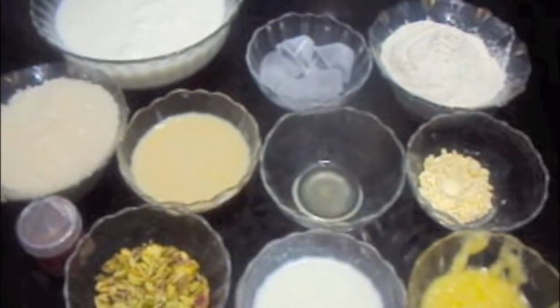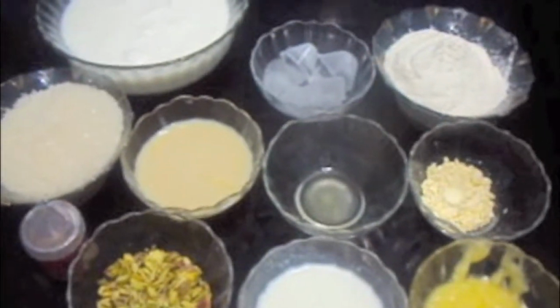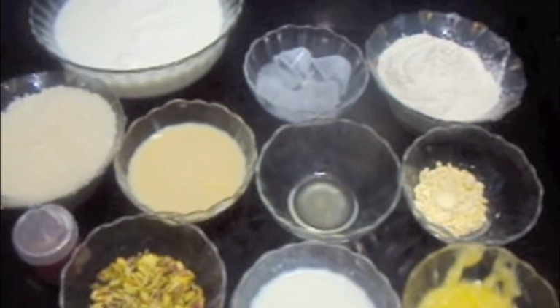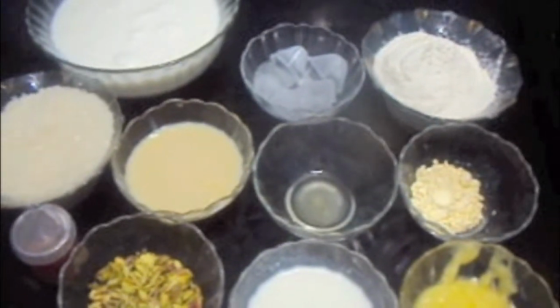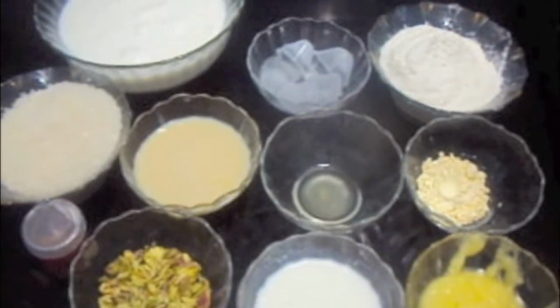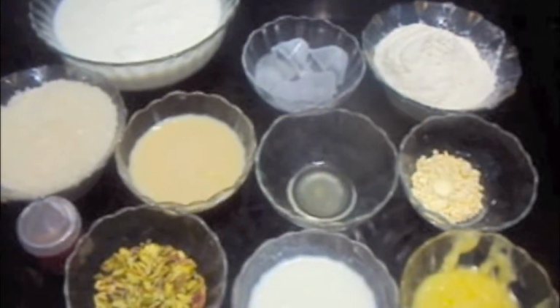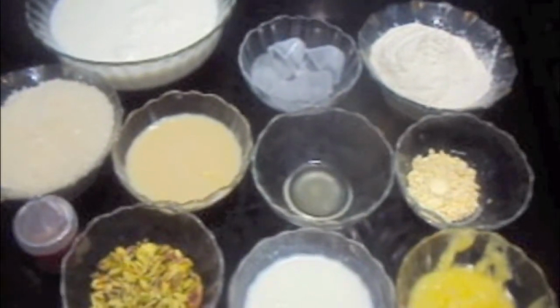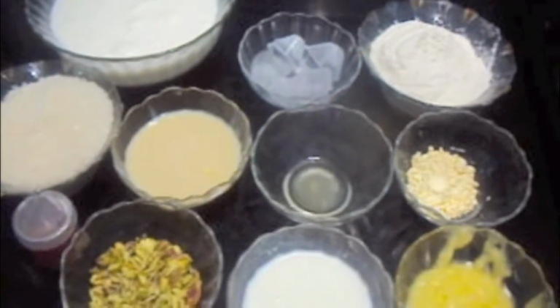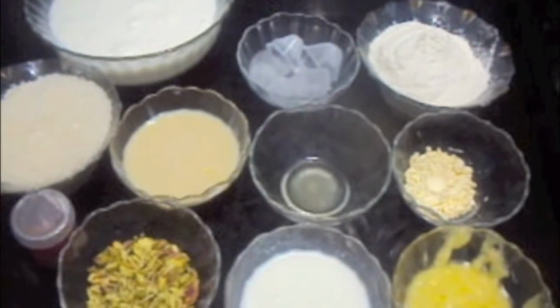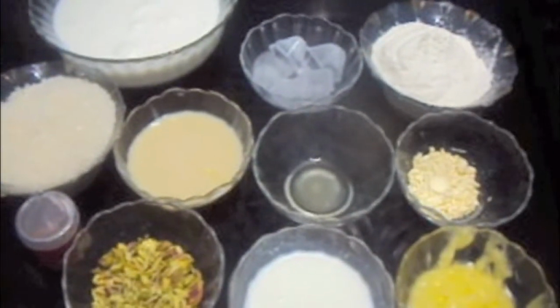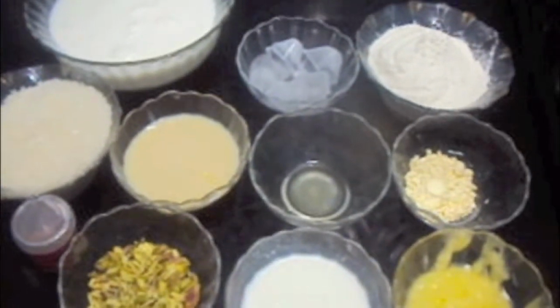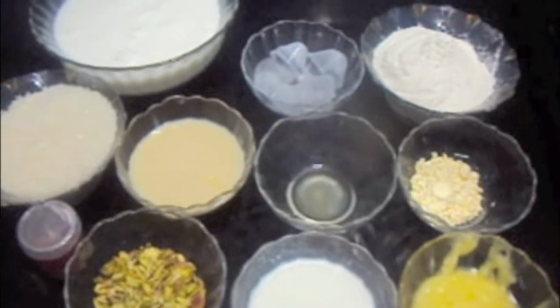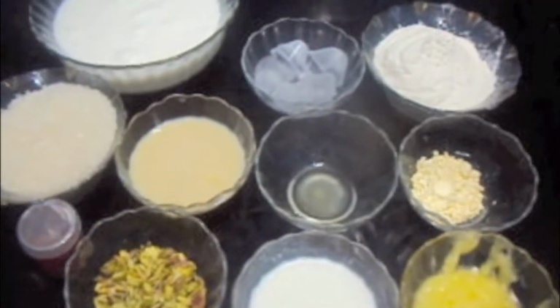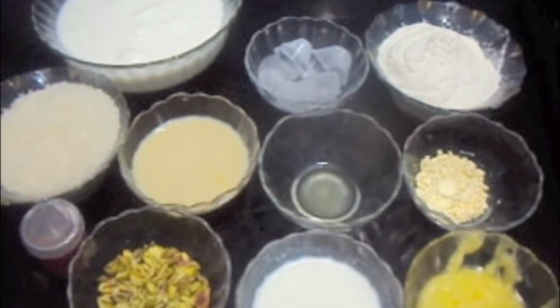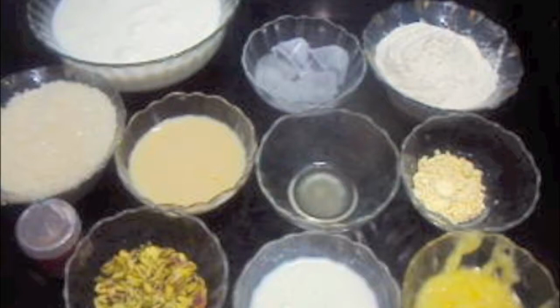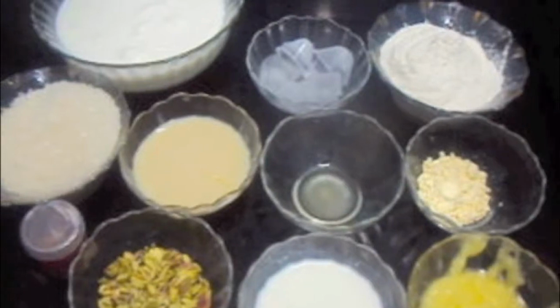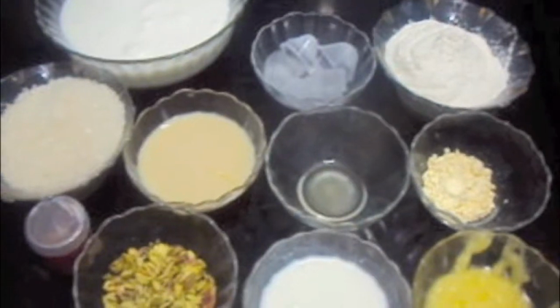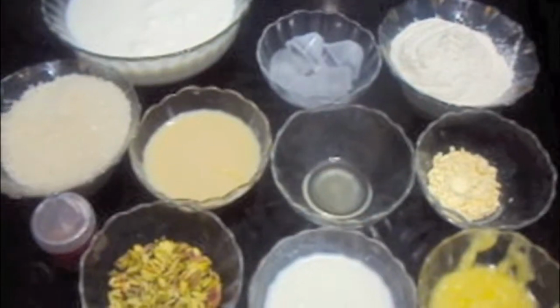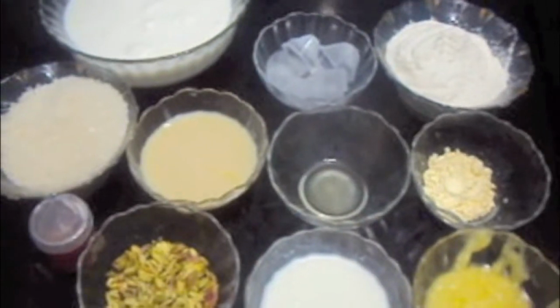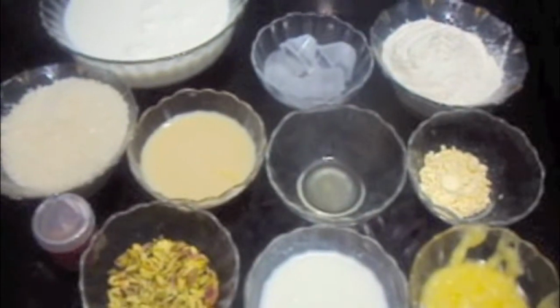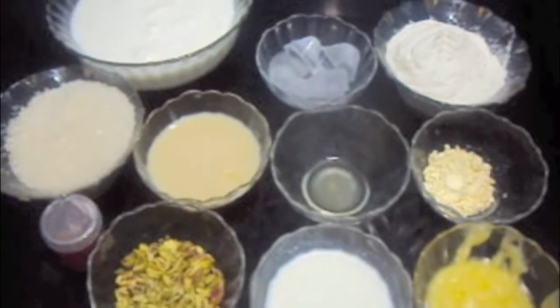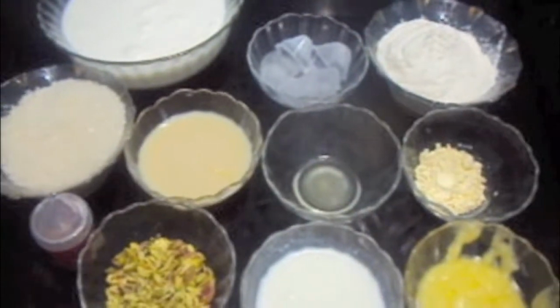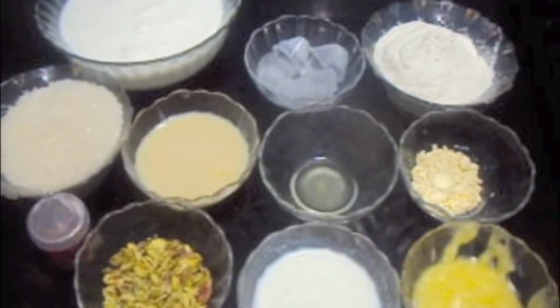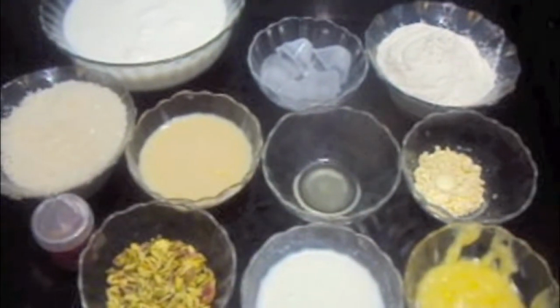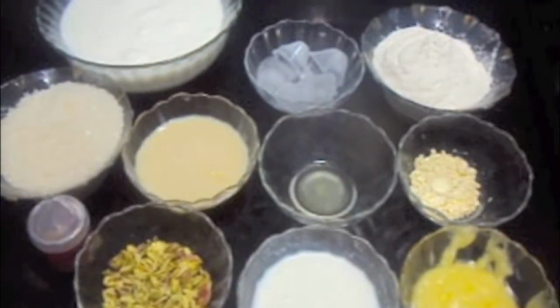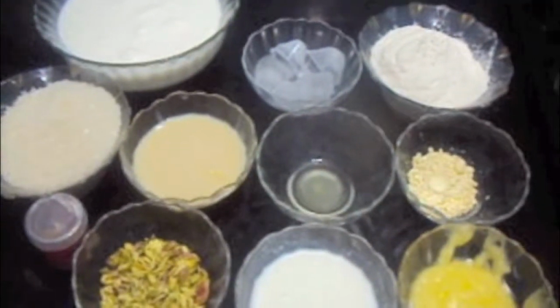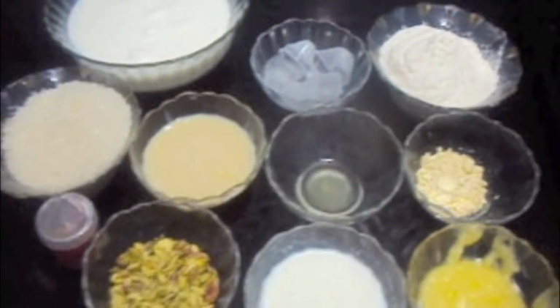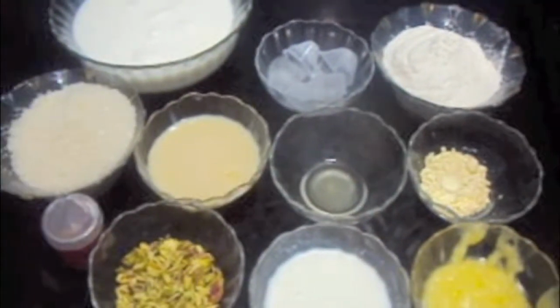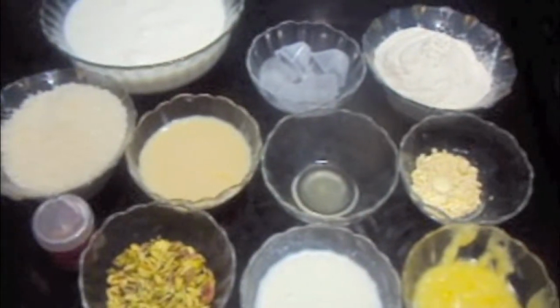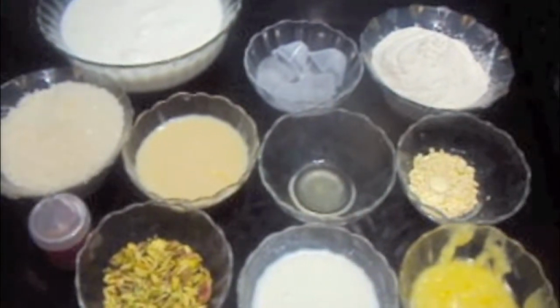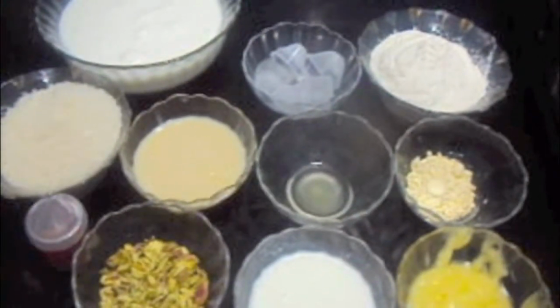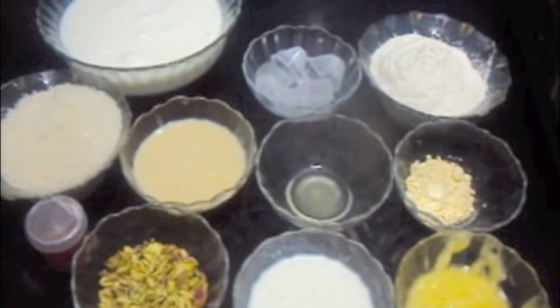Hello friends, welcome to my channel Shipa's Kitchen. Today I'm going to show you how to make geva.